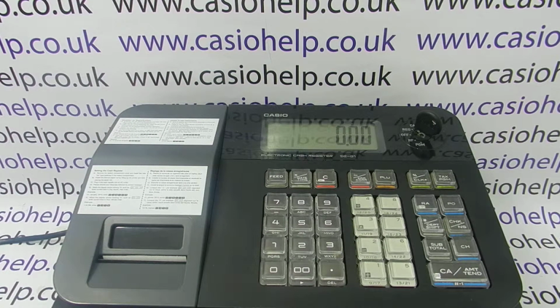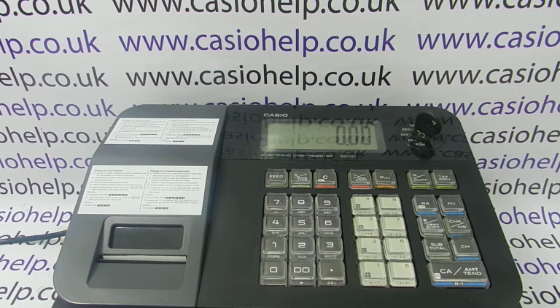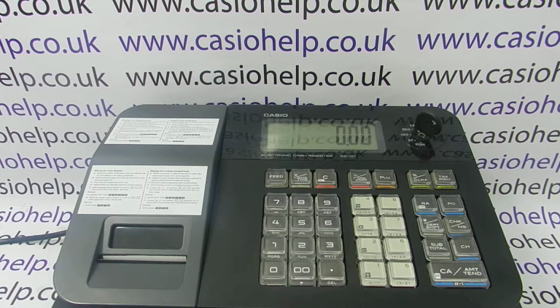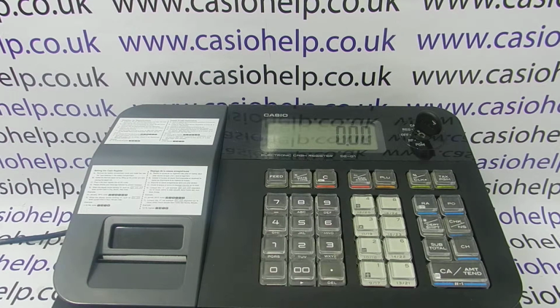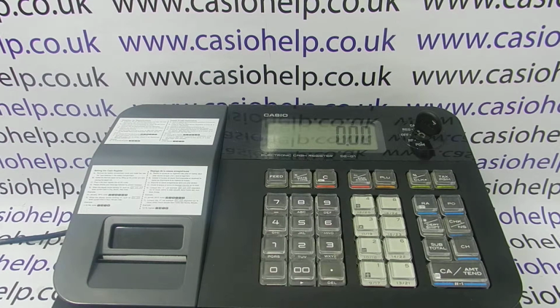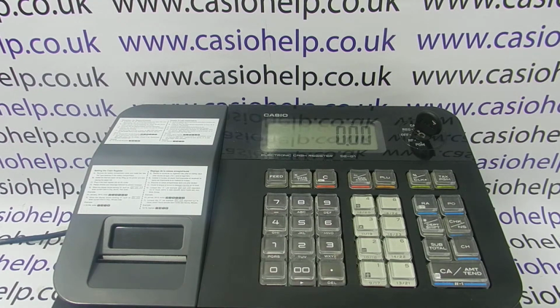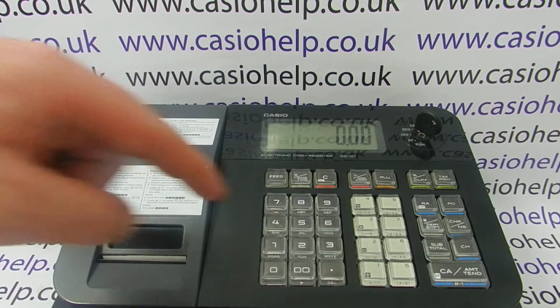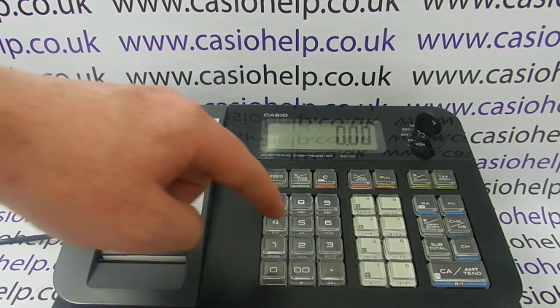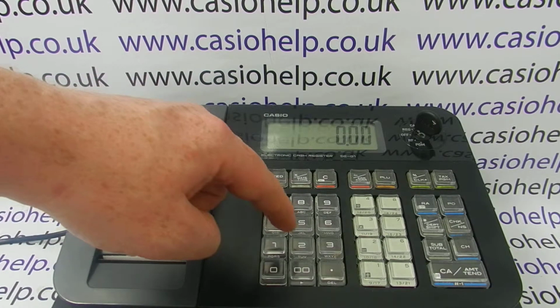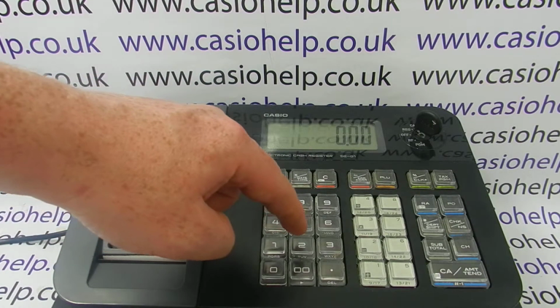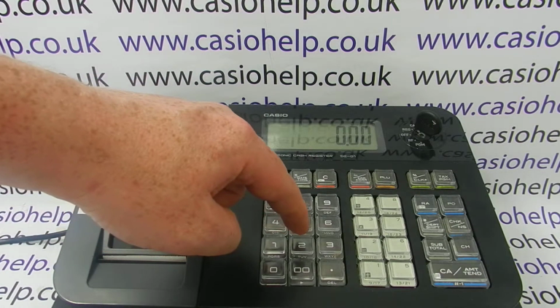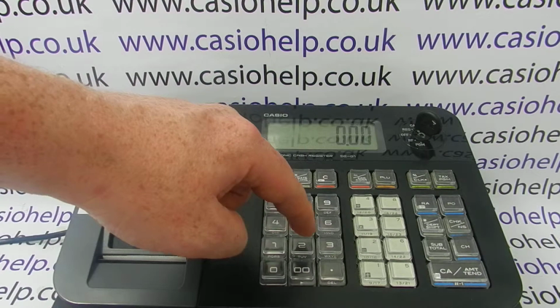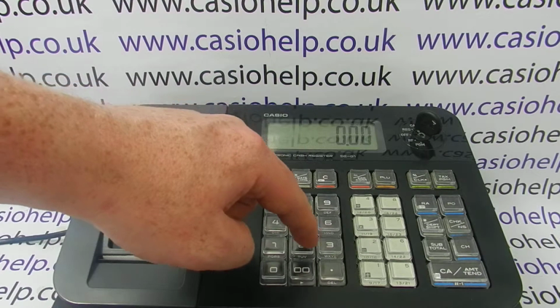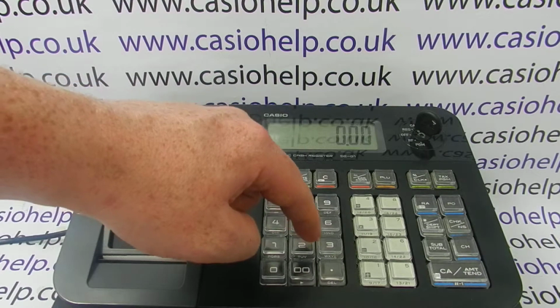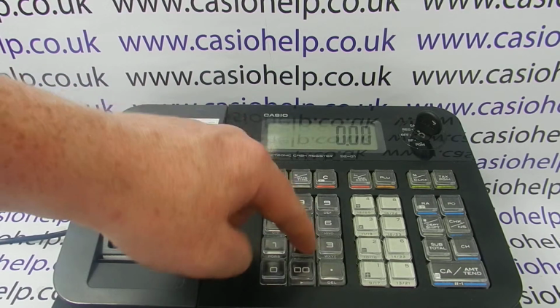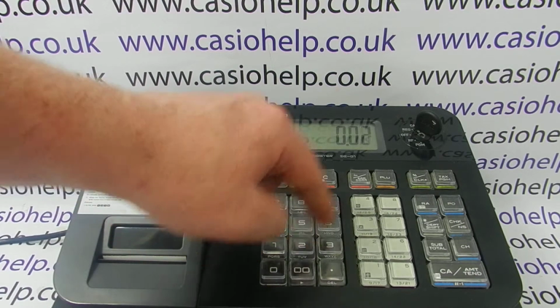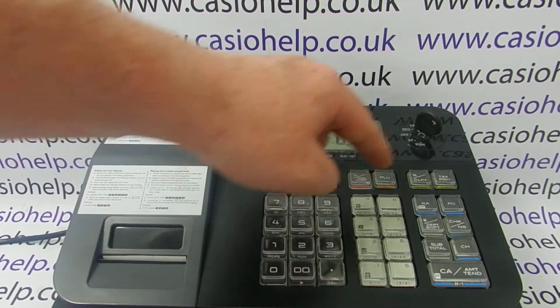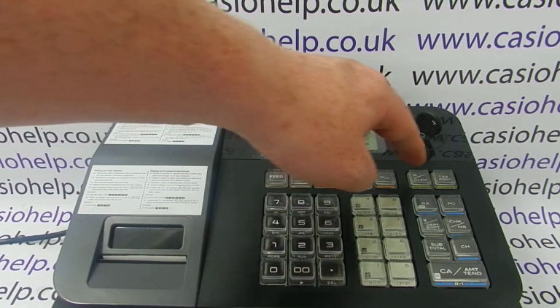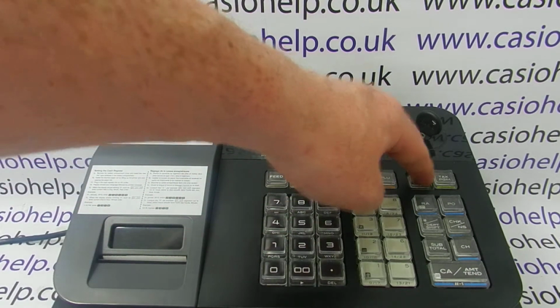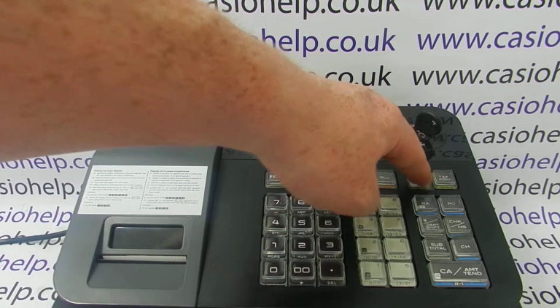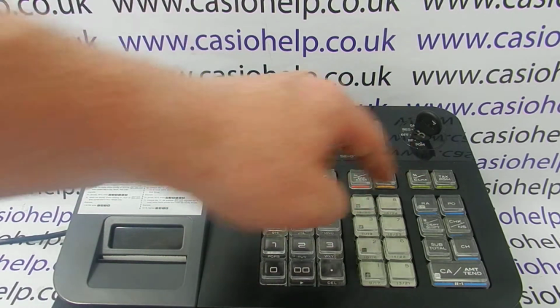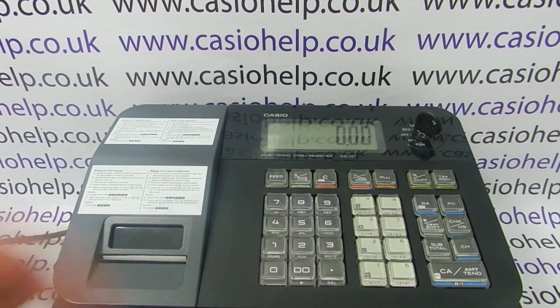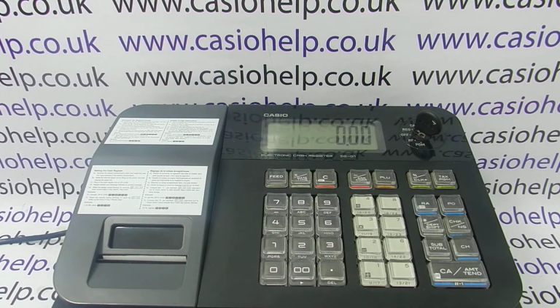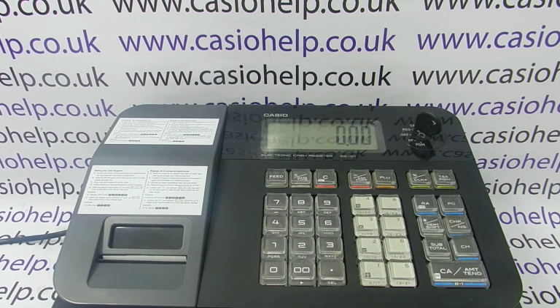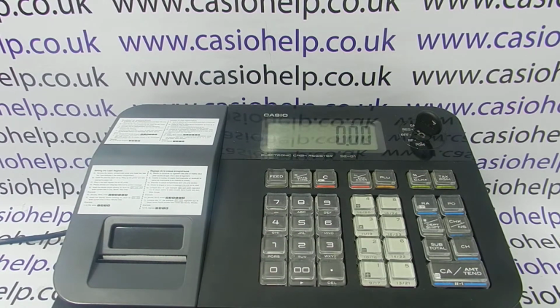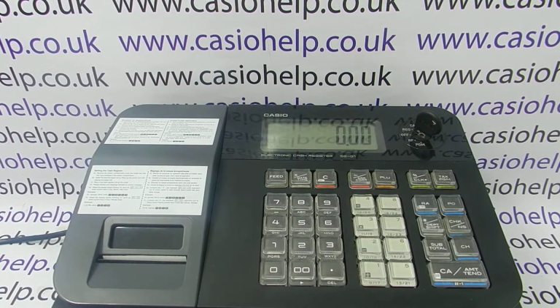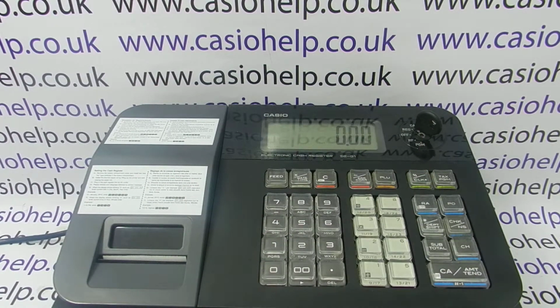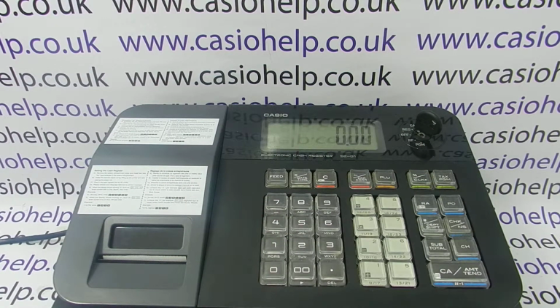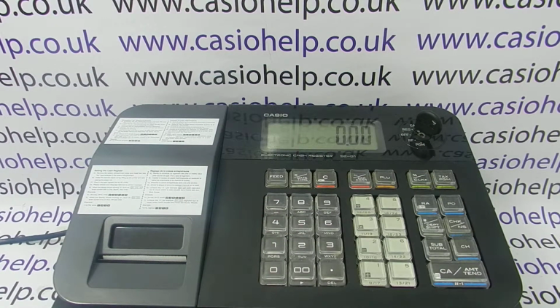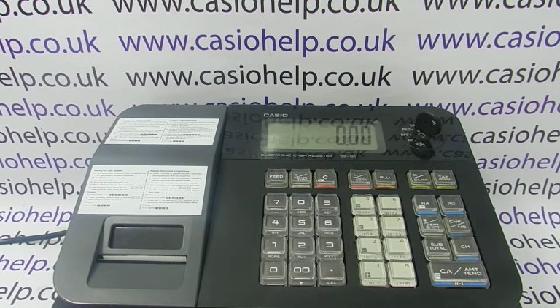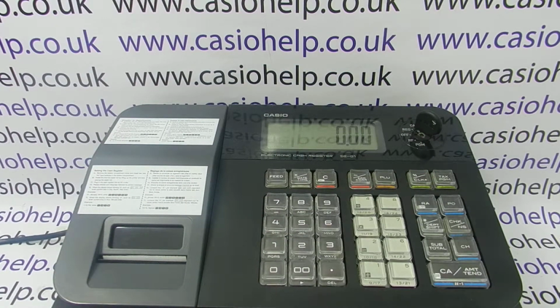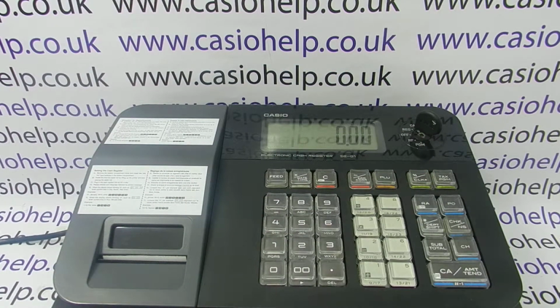If you want to log in as a different operator, you simply press their number and then press the CLK hash button.